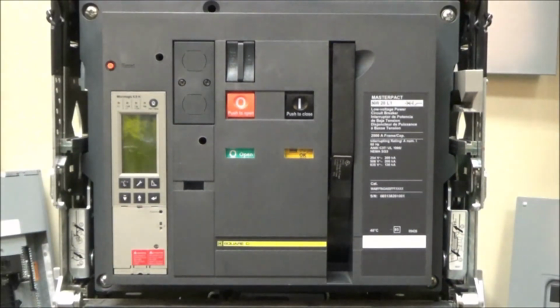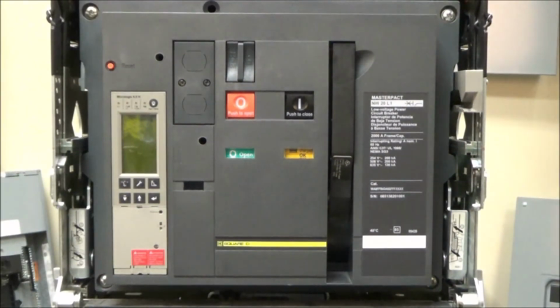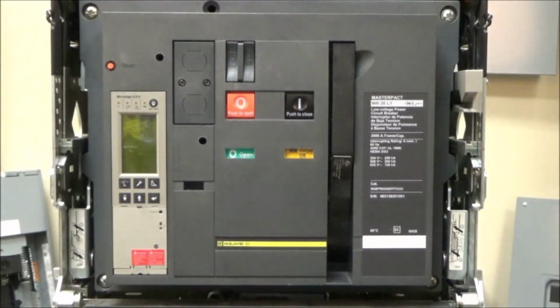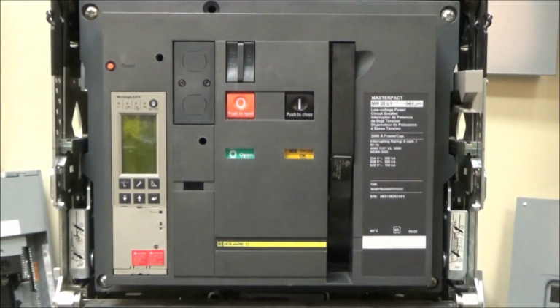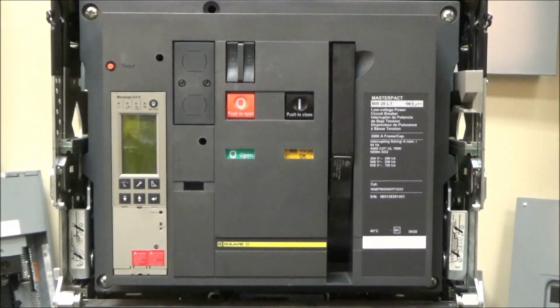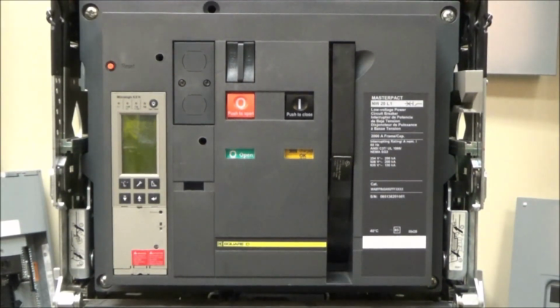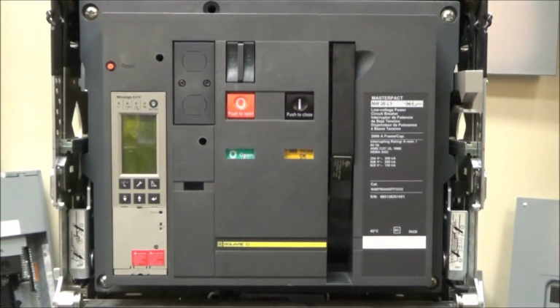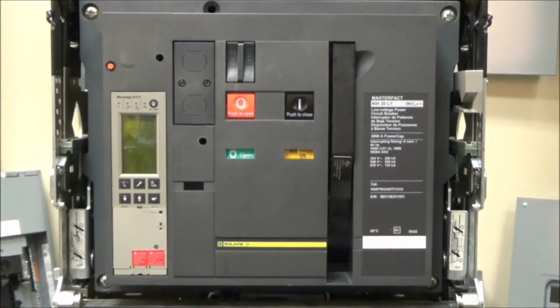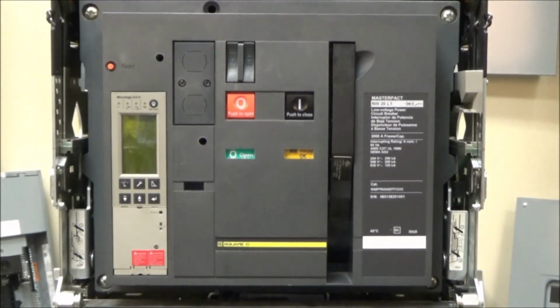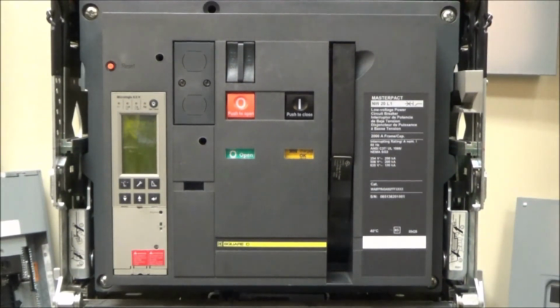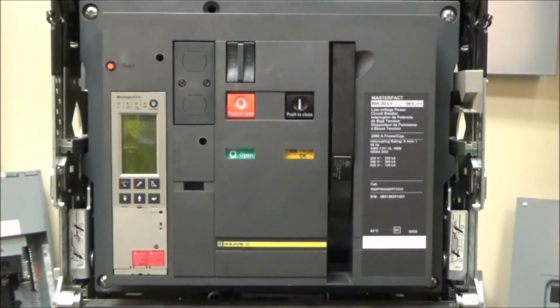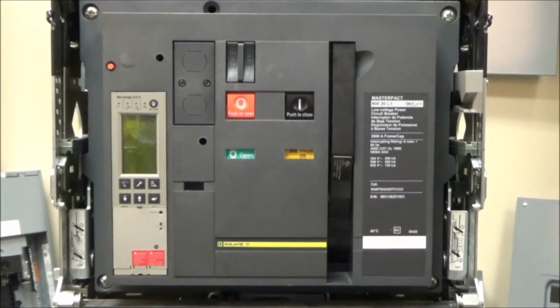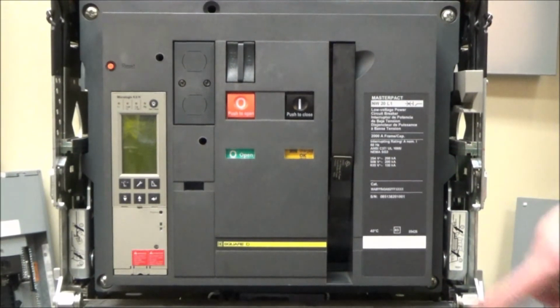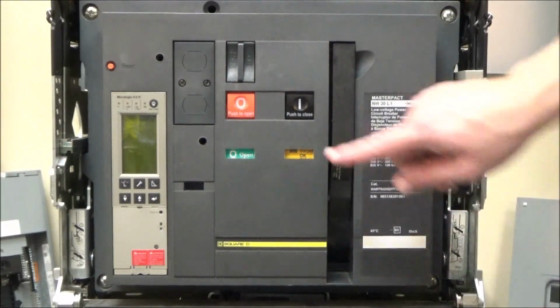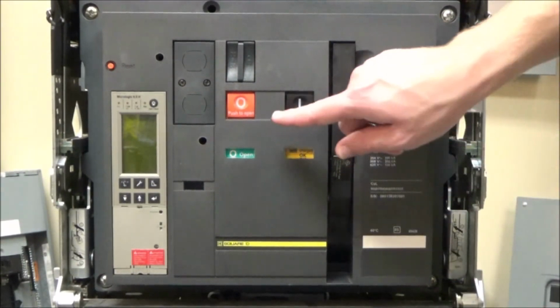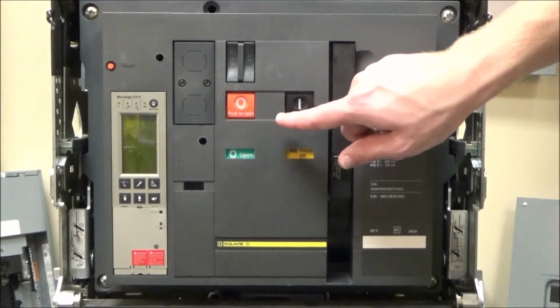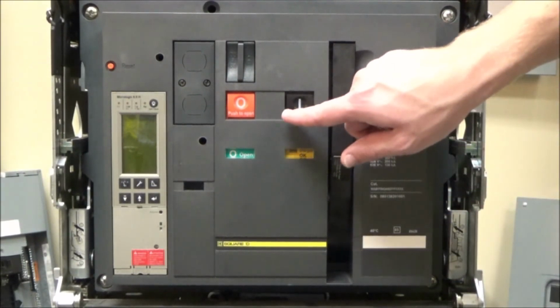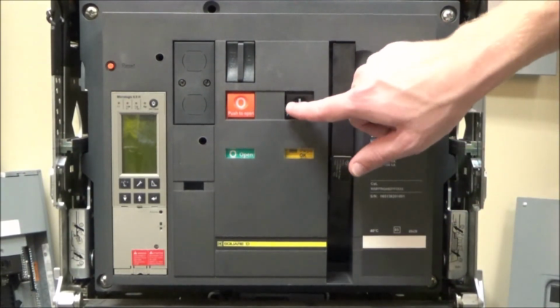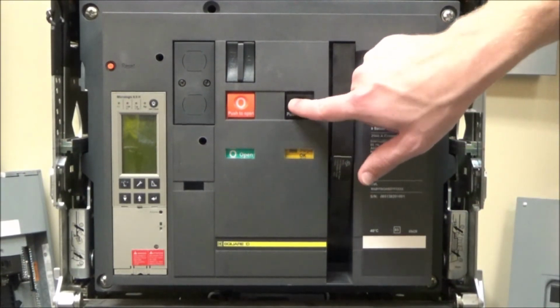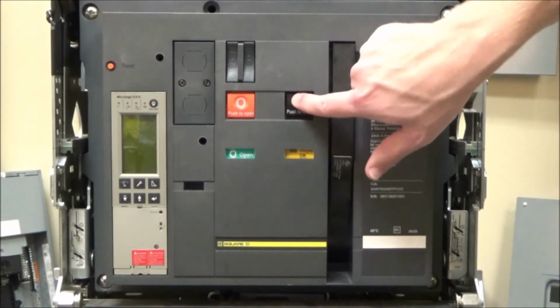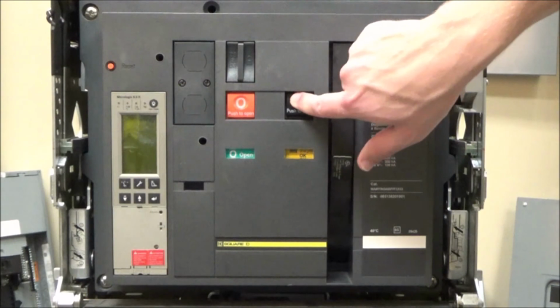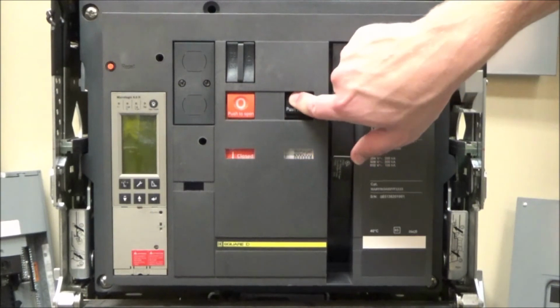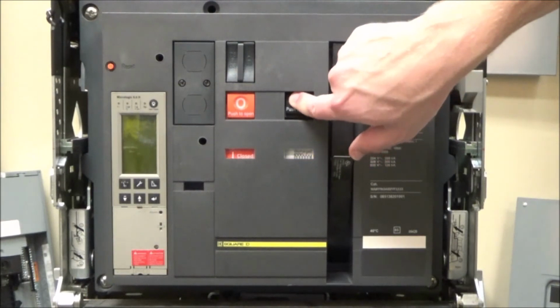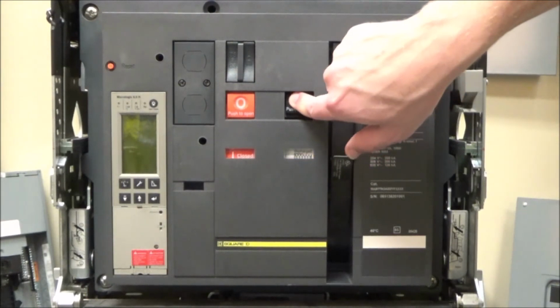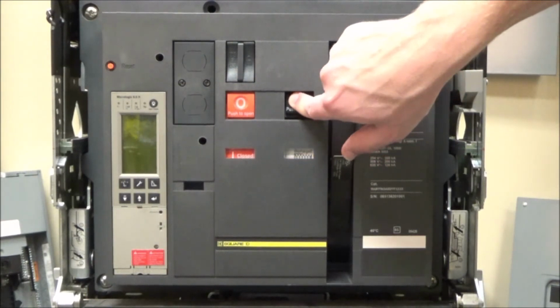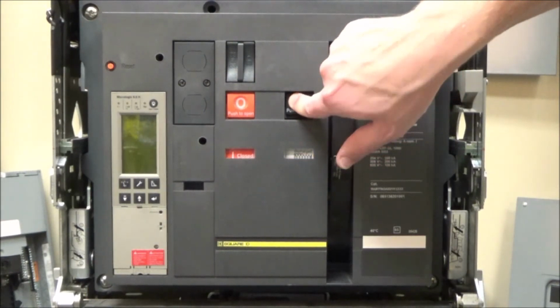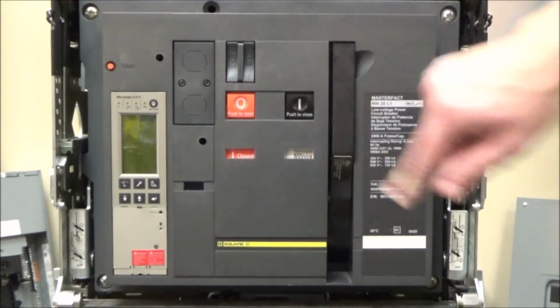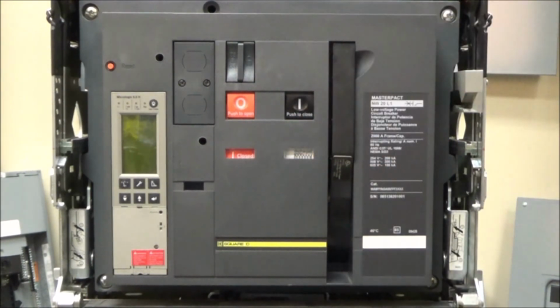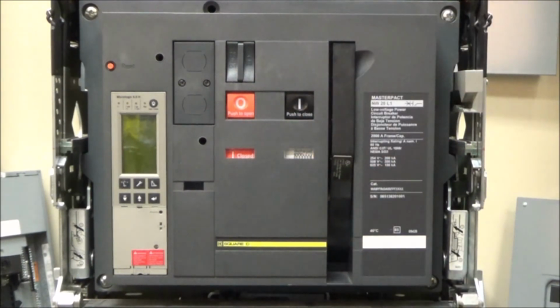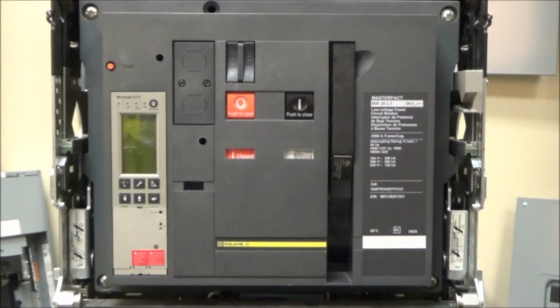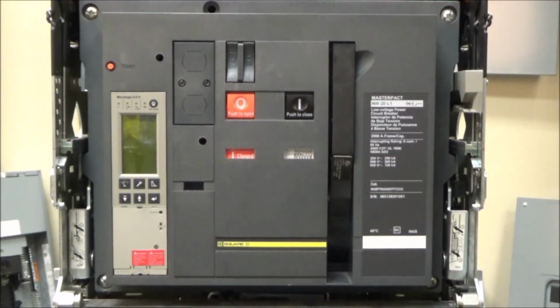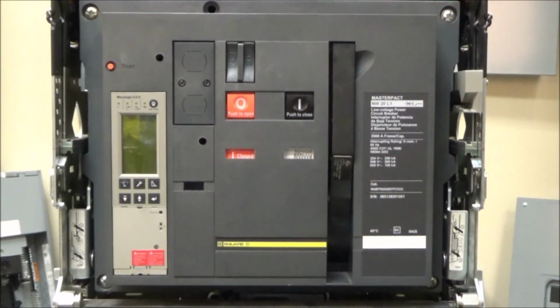Once this is done, you then hit 'push to close' to close the breaker.